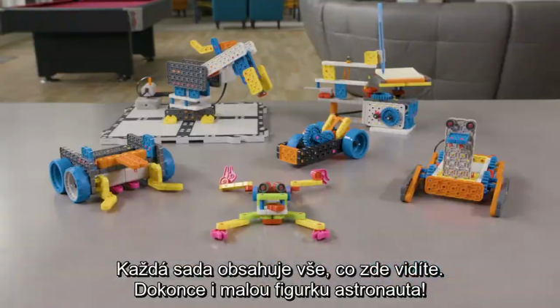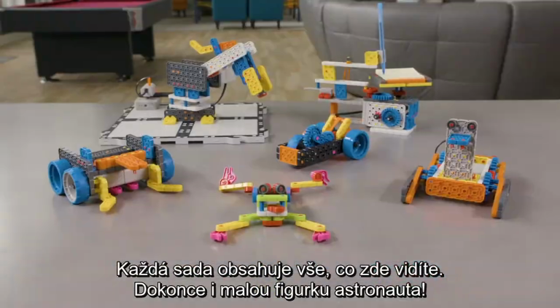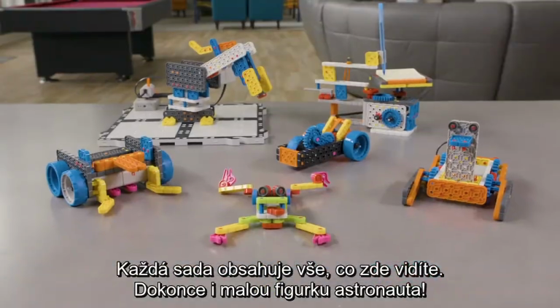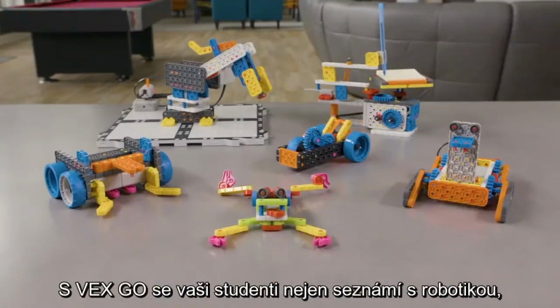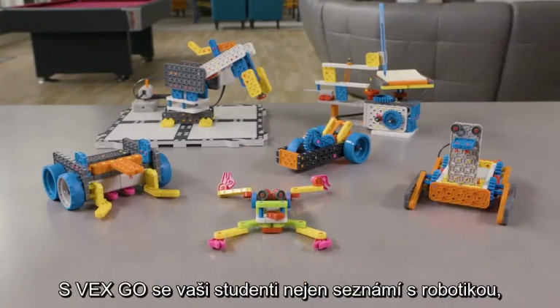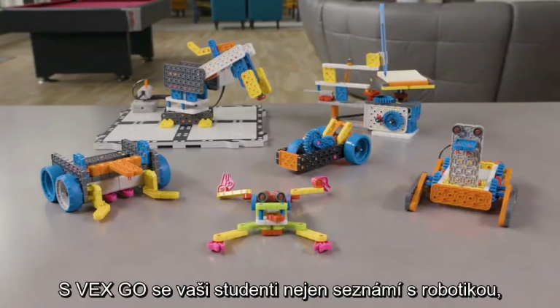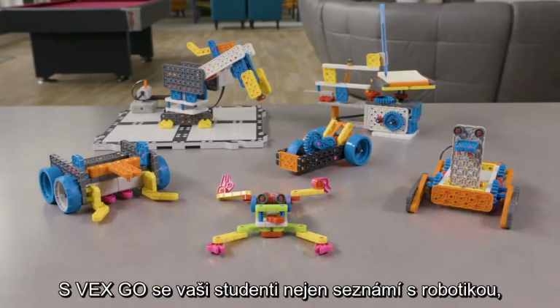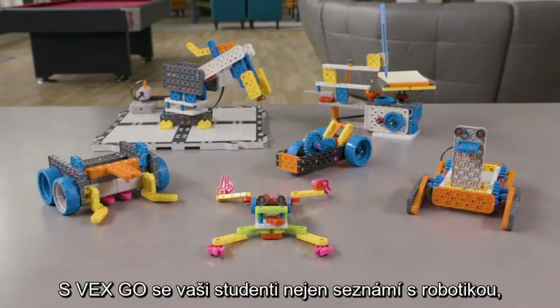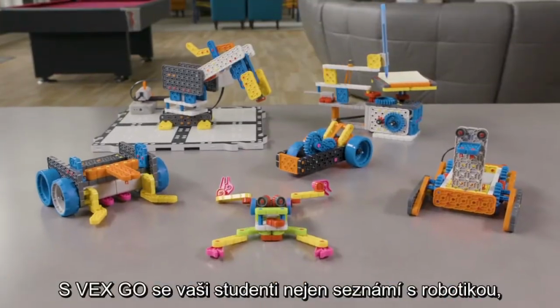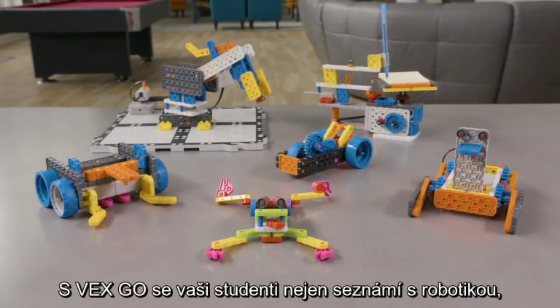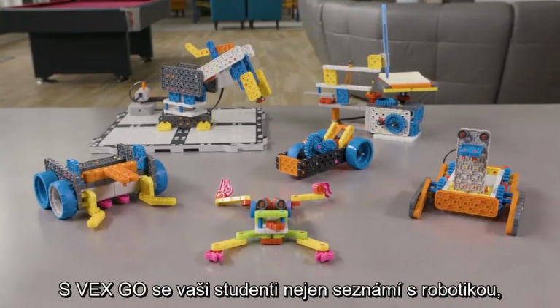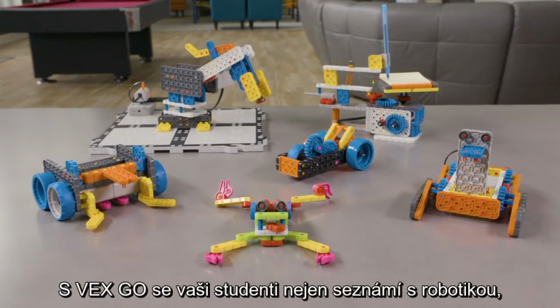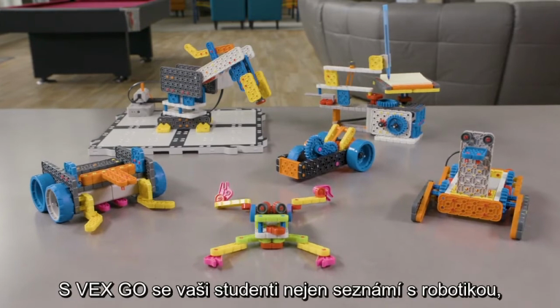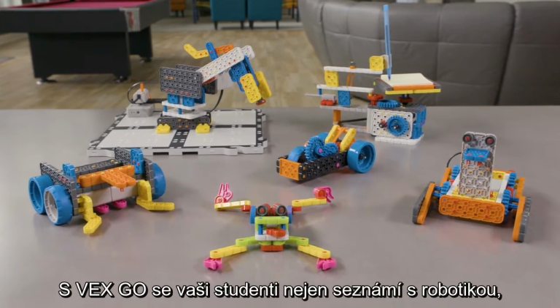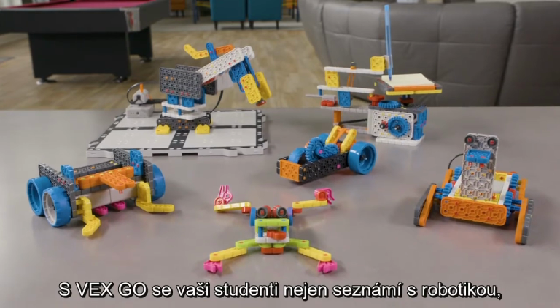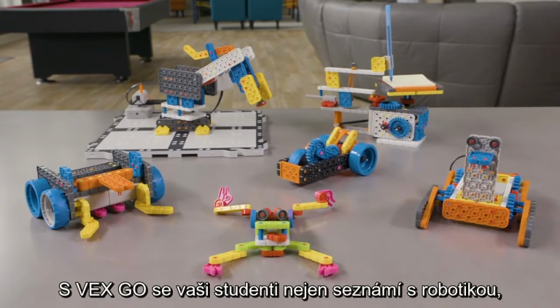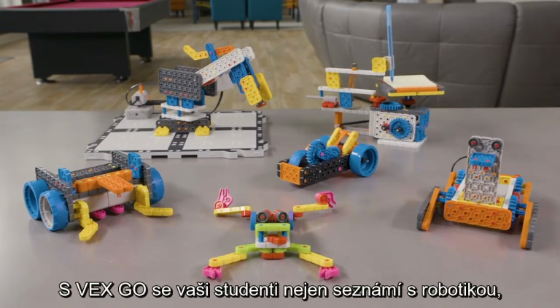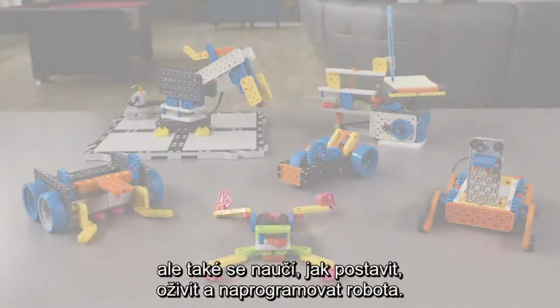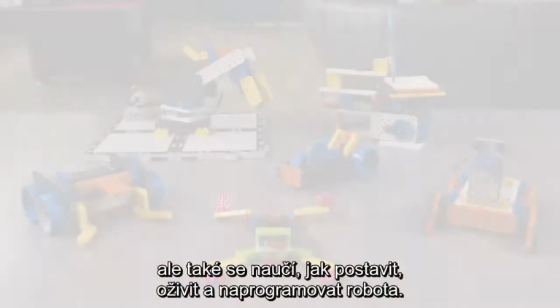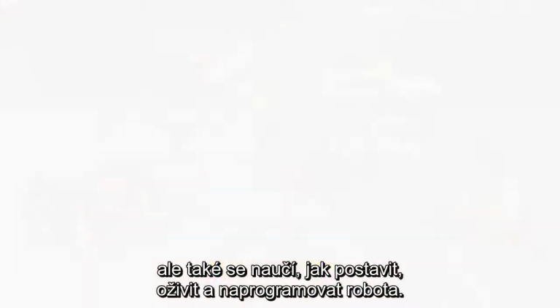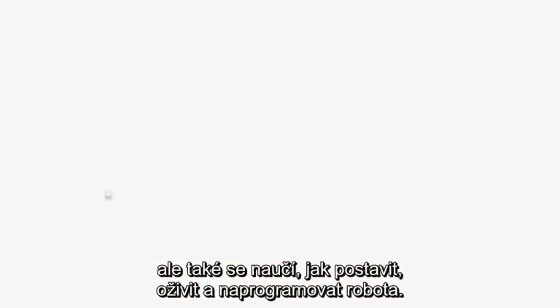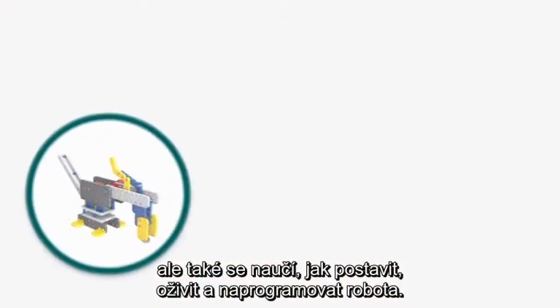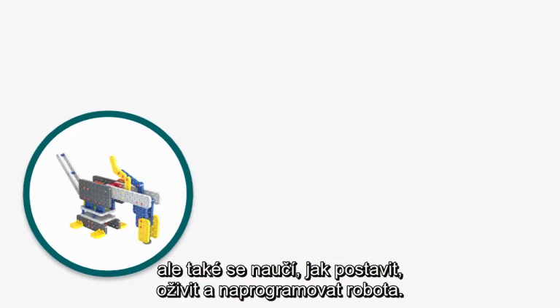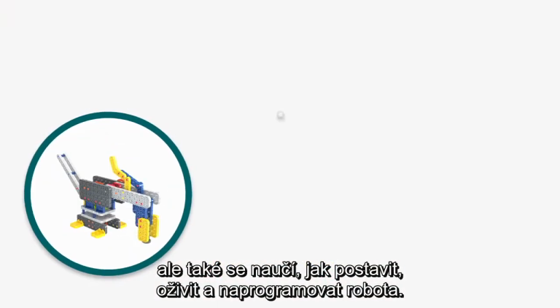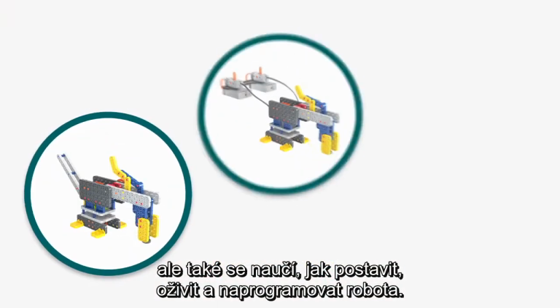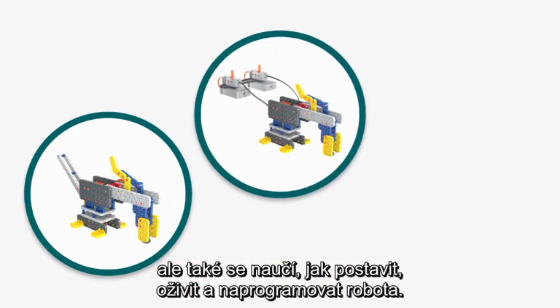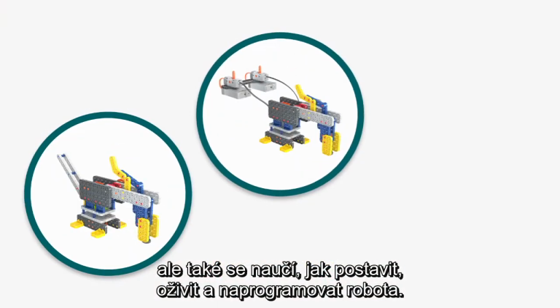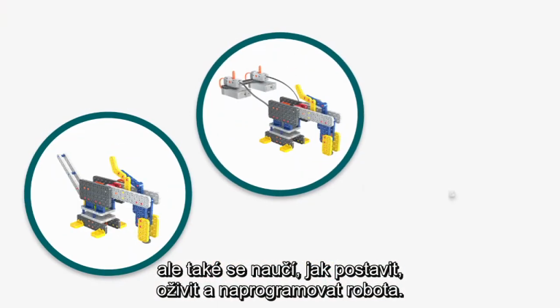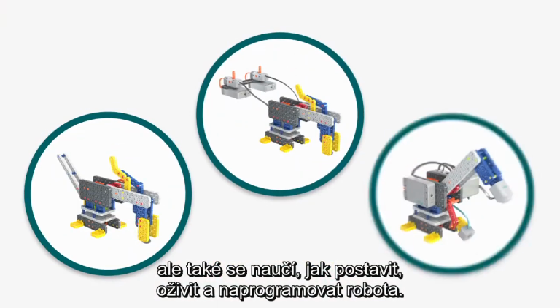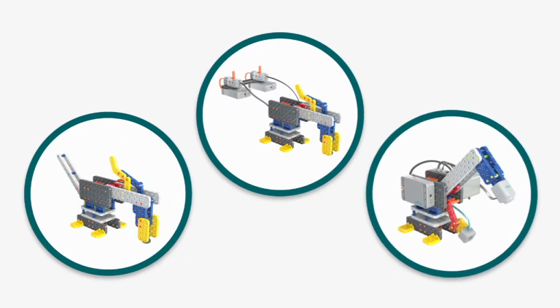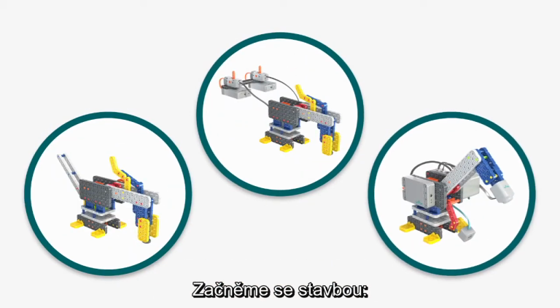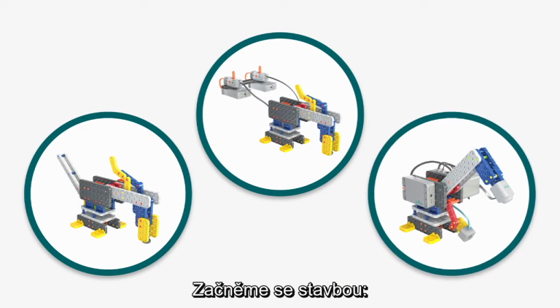With VEXGO, not only will your students learn about robotics, they'll learn how to build, power, and code a robot.